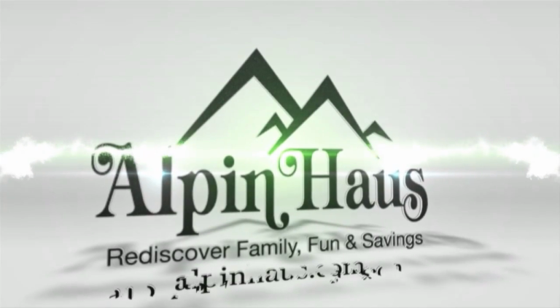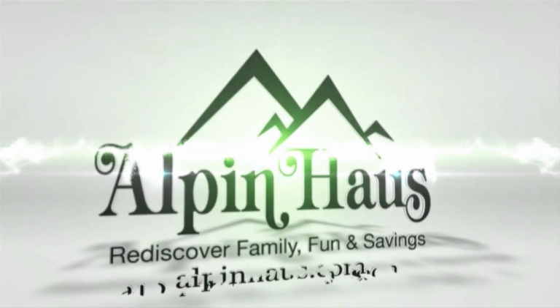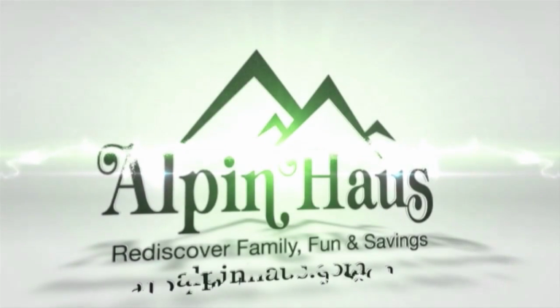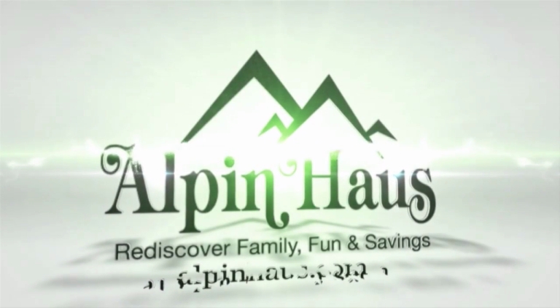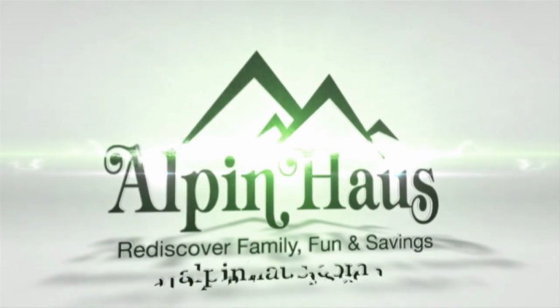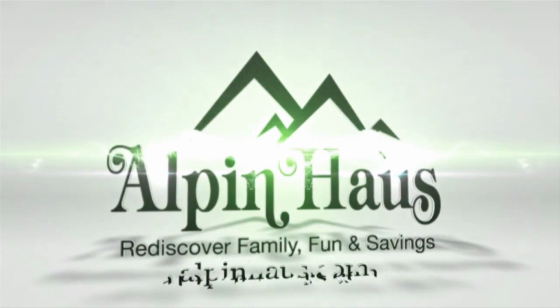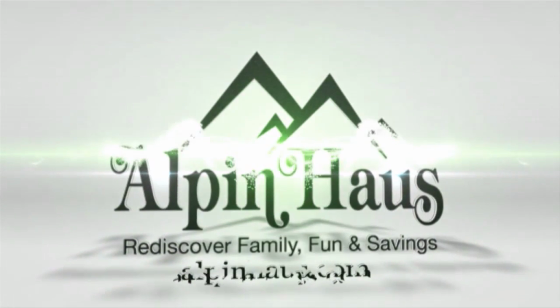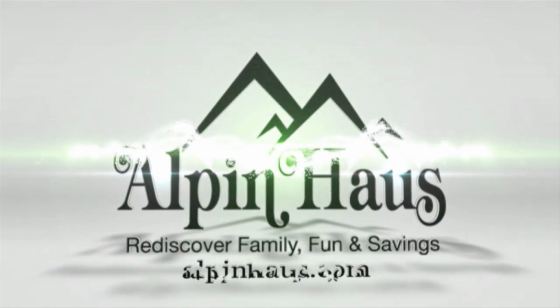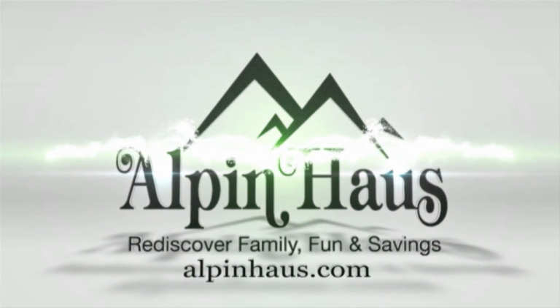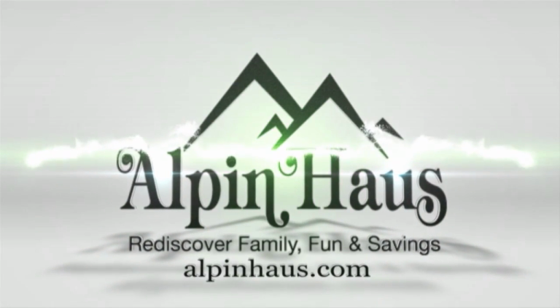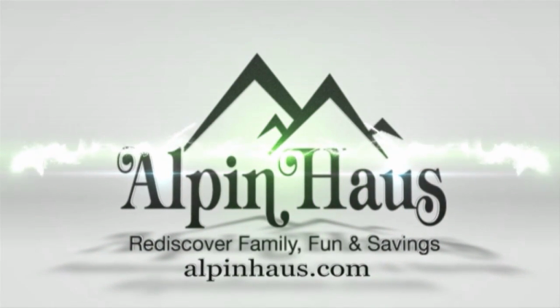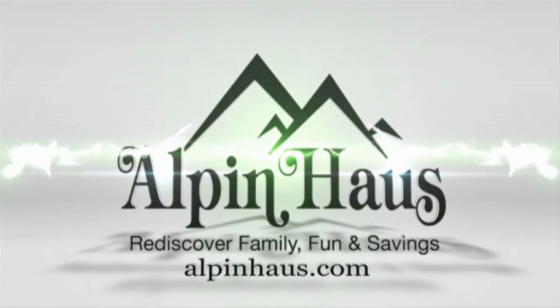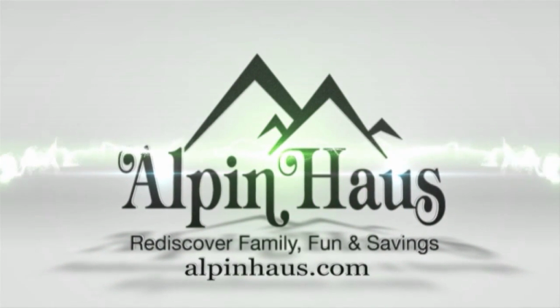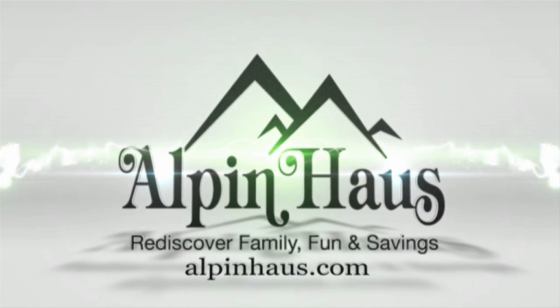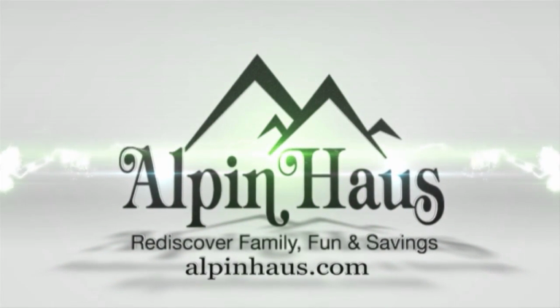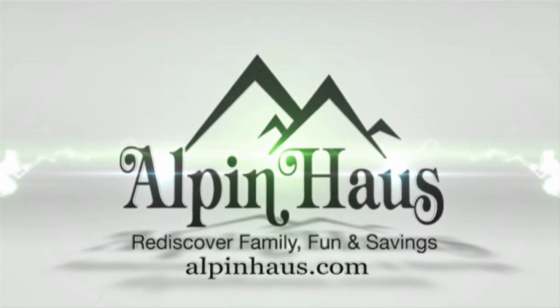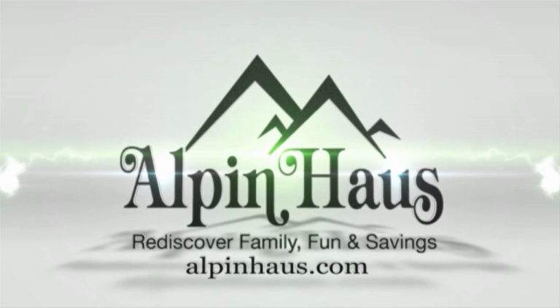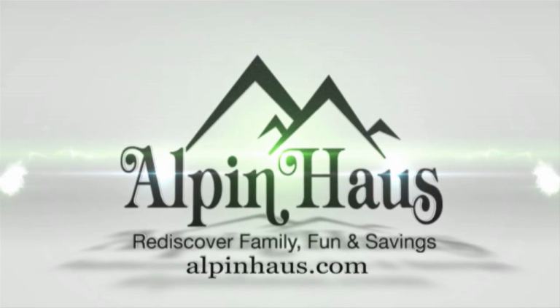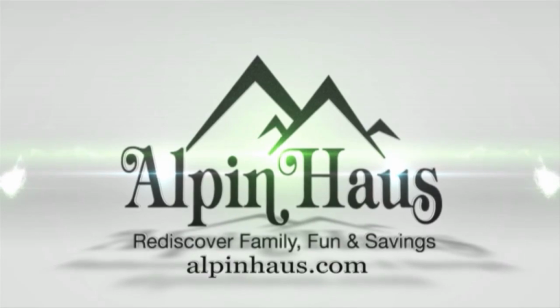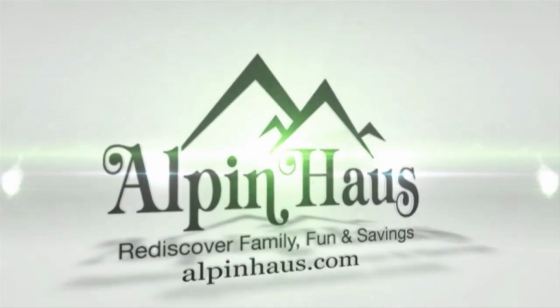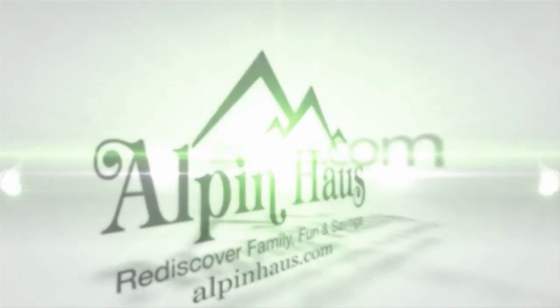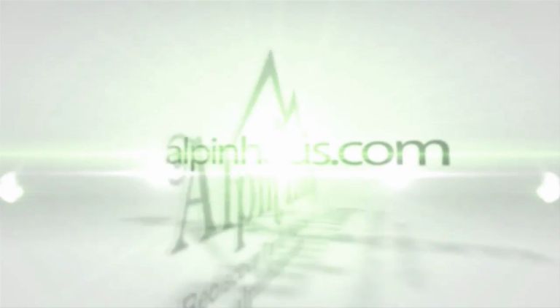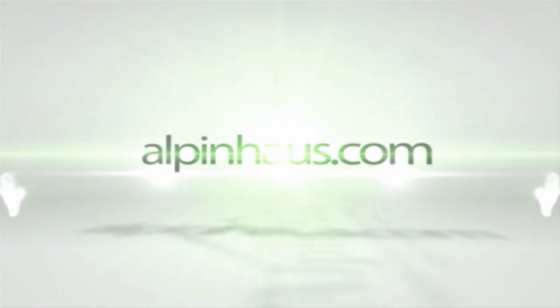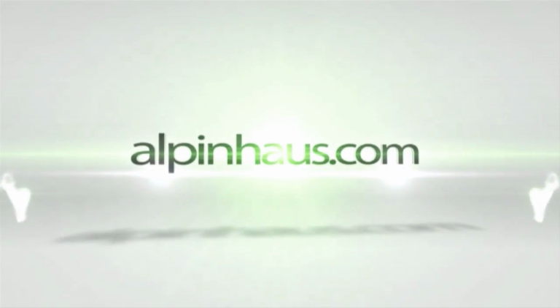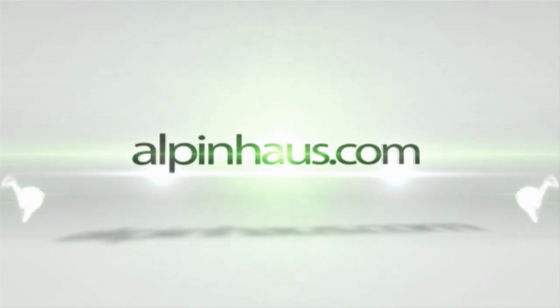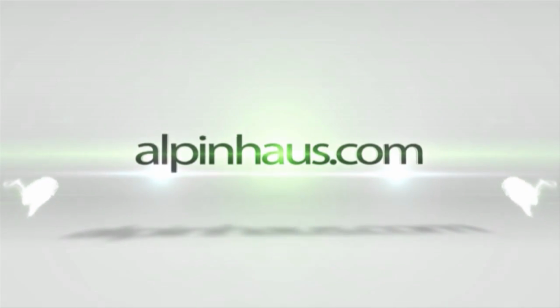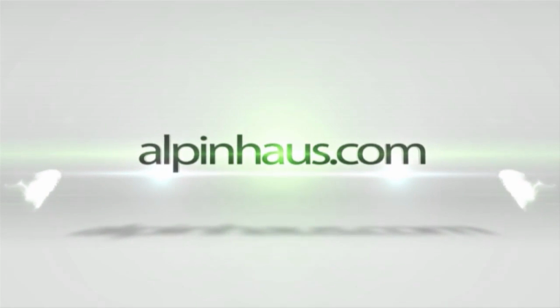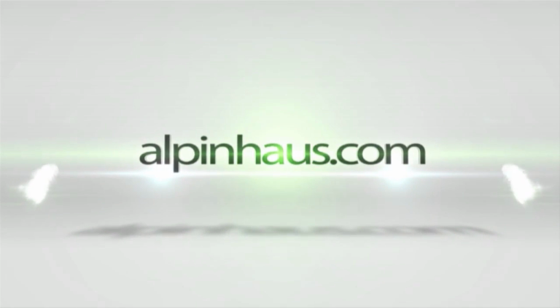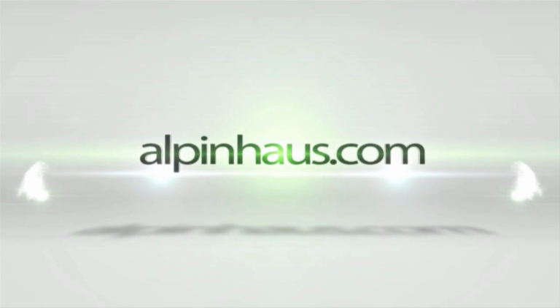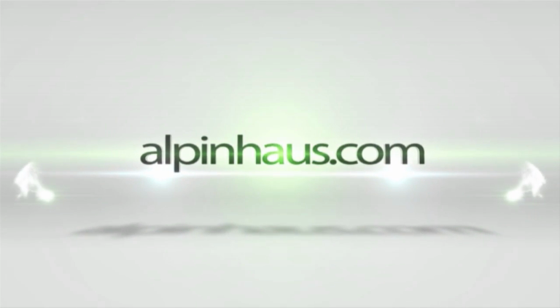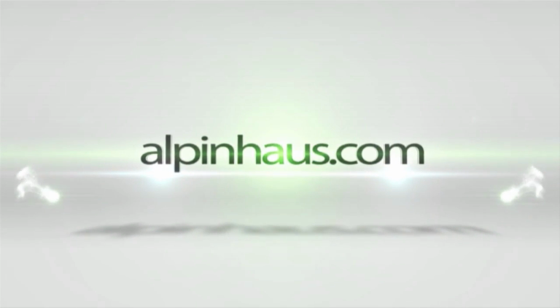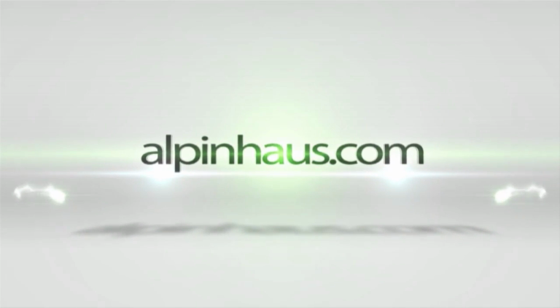Alpenhouse. Rediscover family, fun, and savings. Visit us at alpenhouse.com.